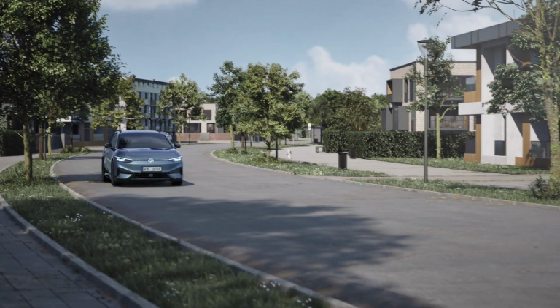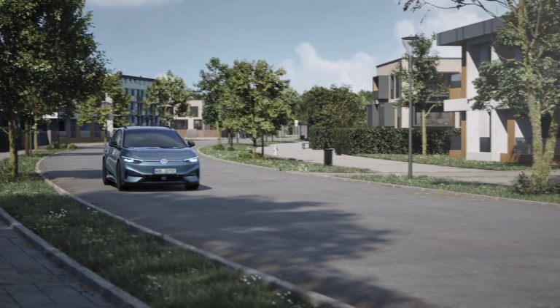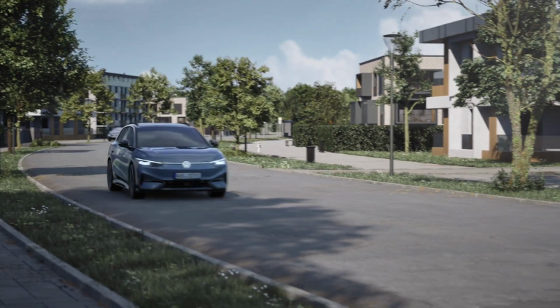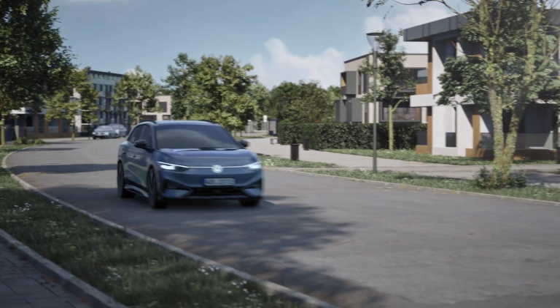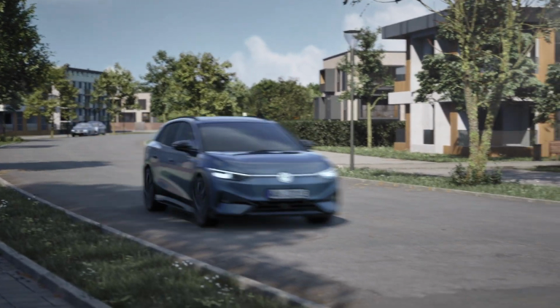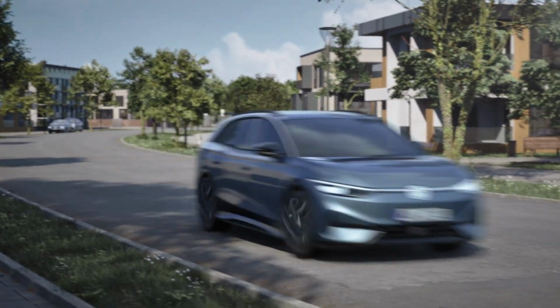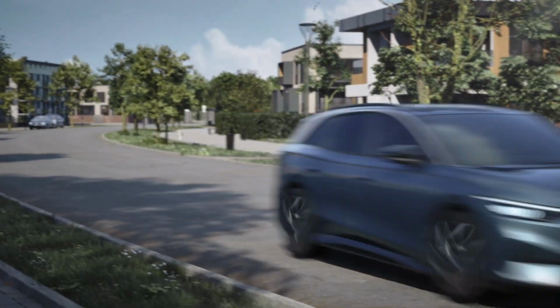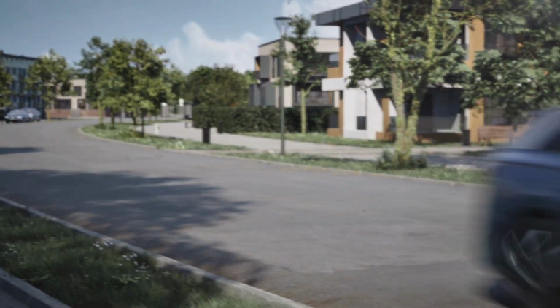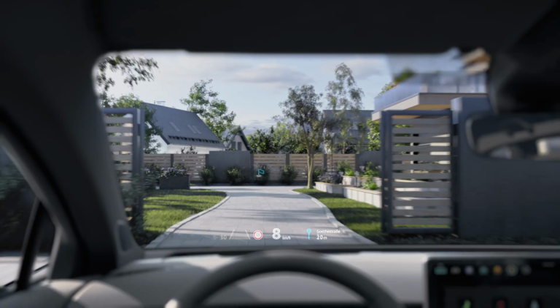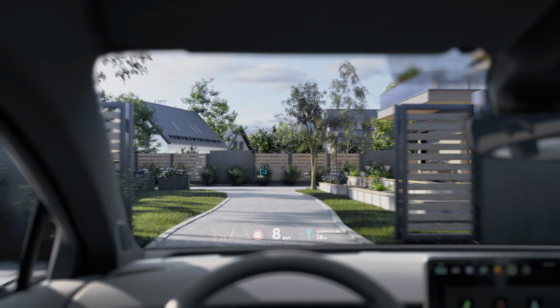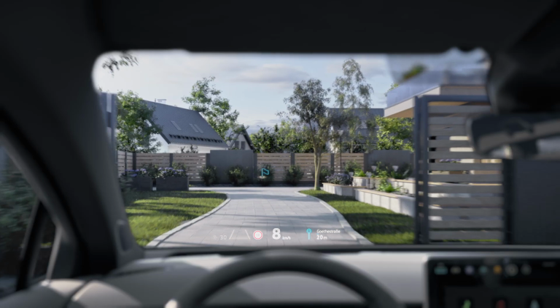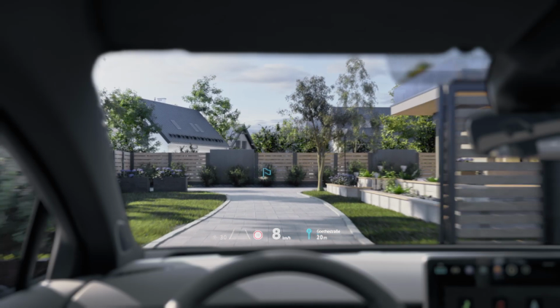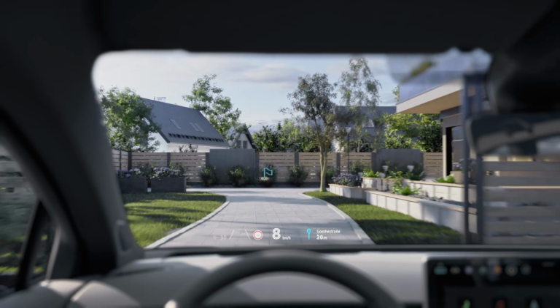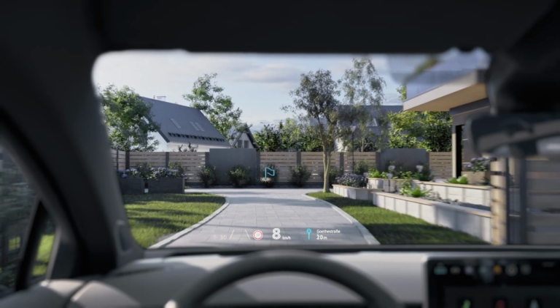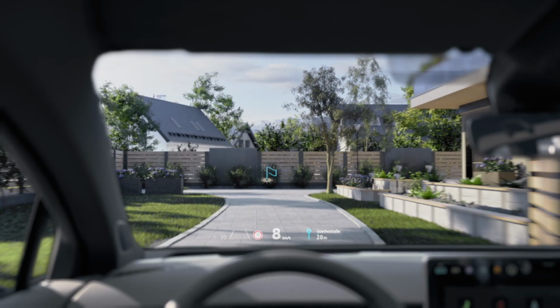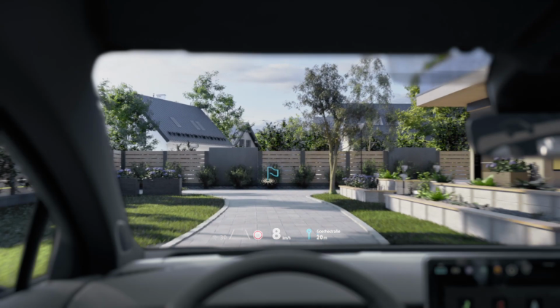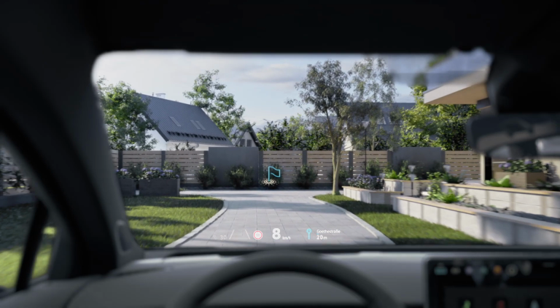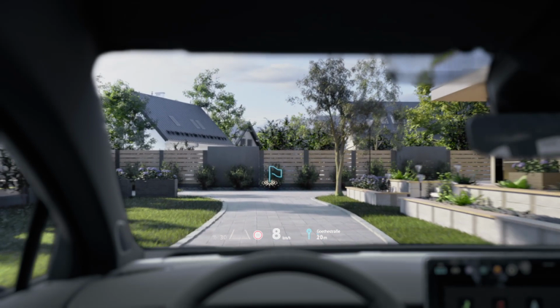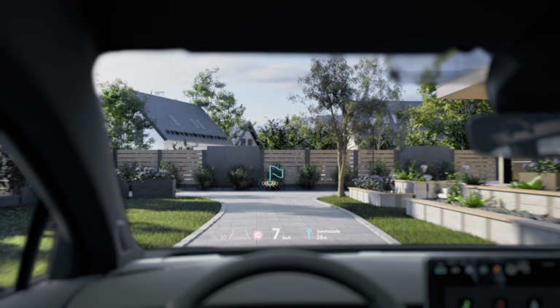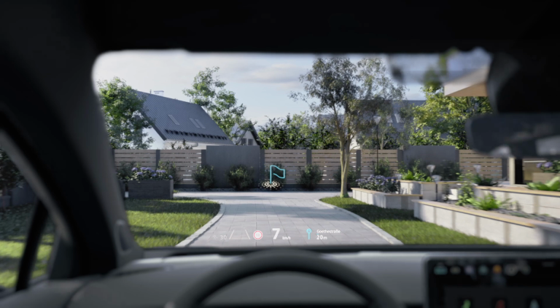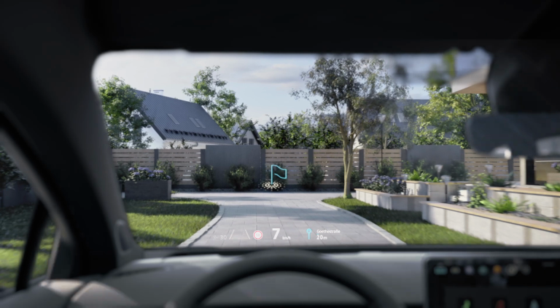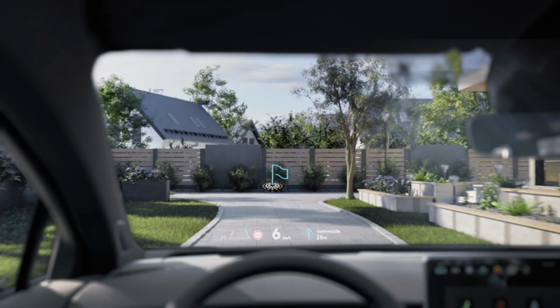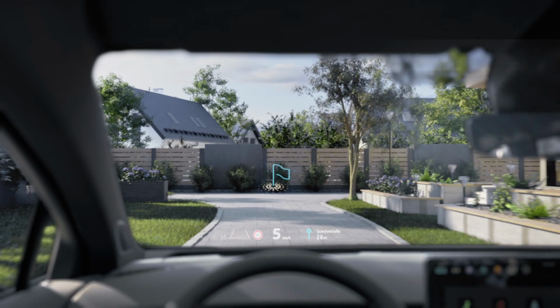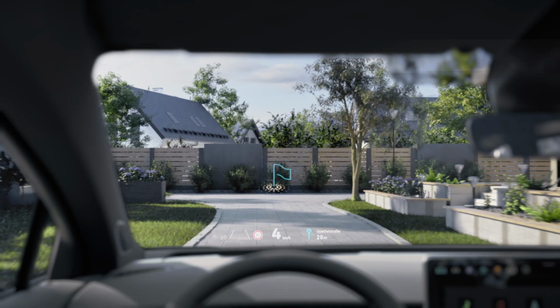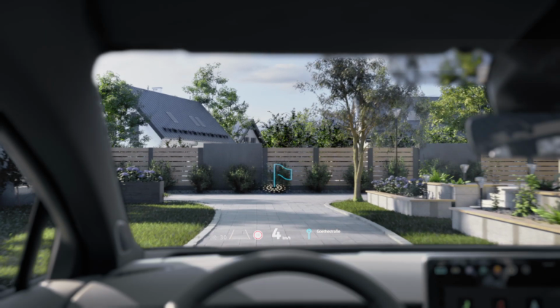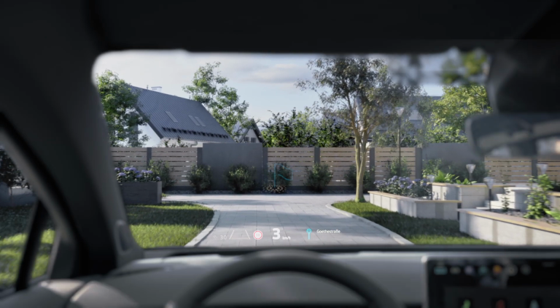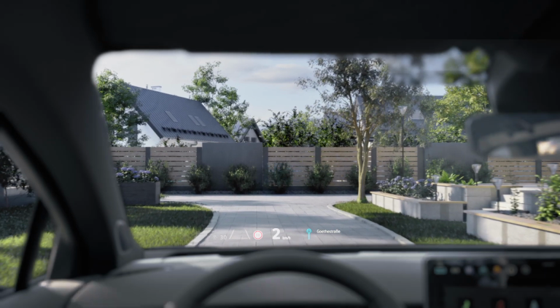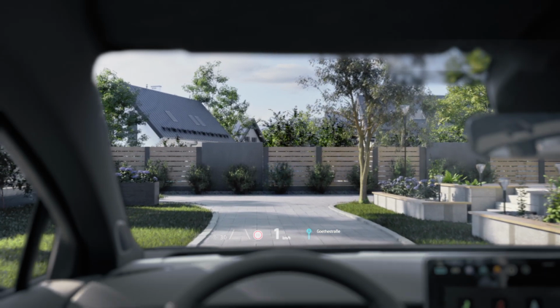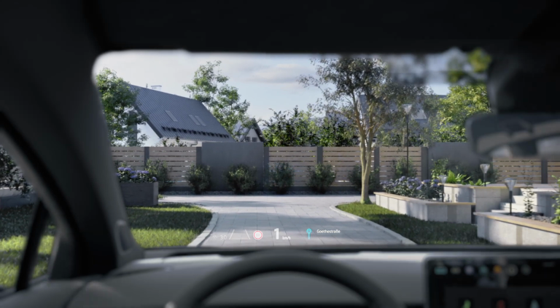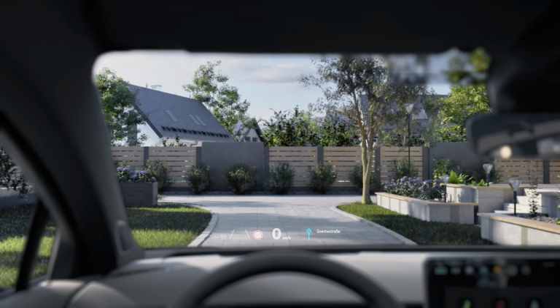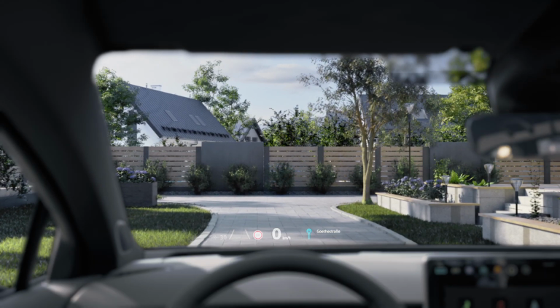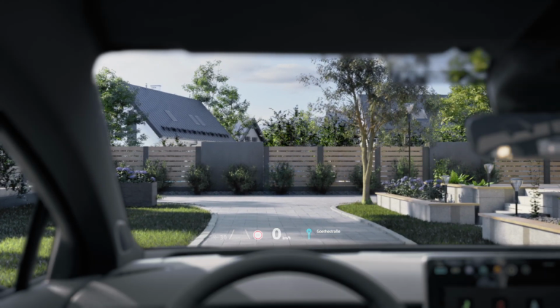Clear information always in your field of vision, with the Augmented Reality Head-Up Display from Volkswagen.